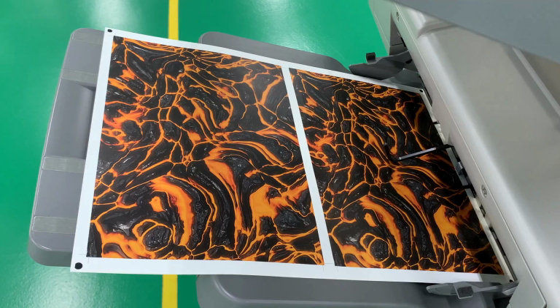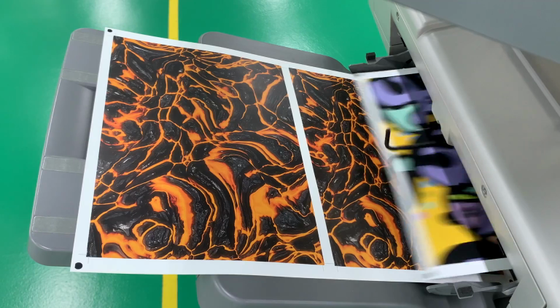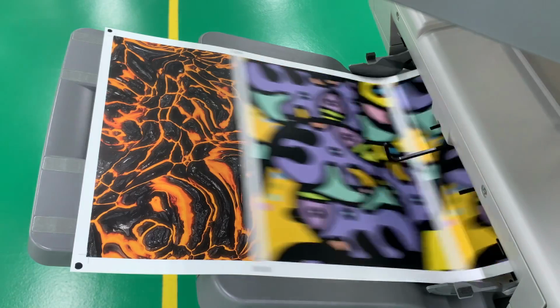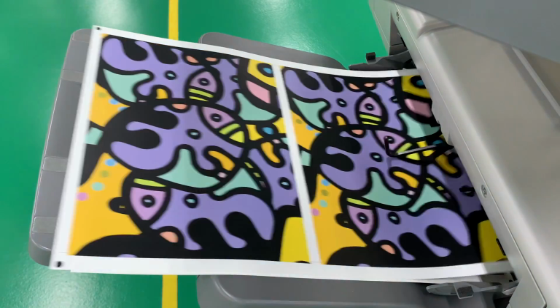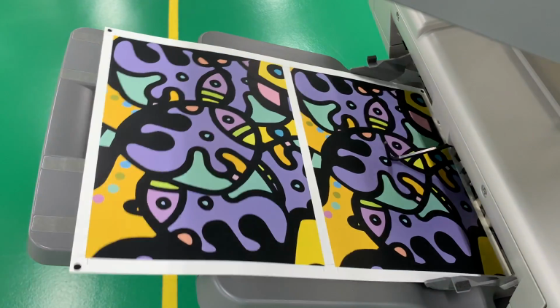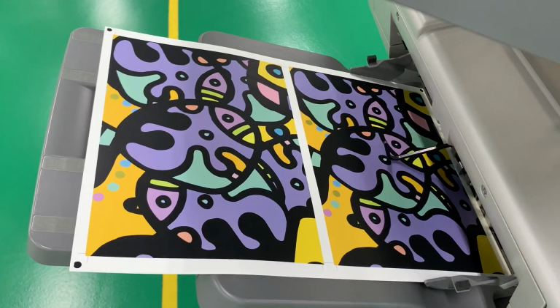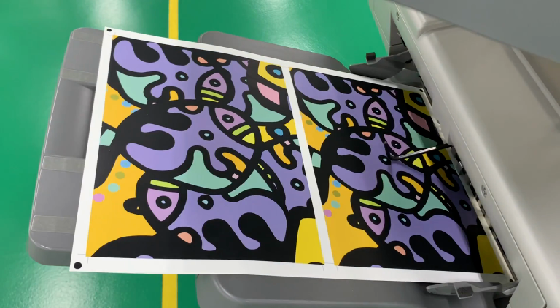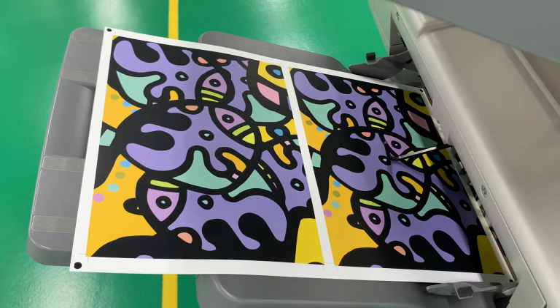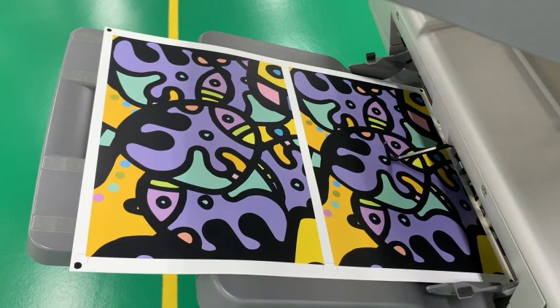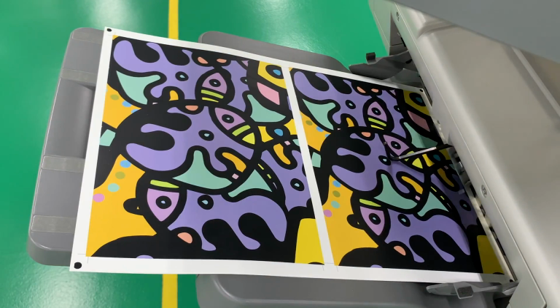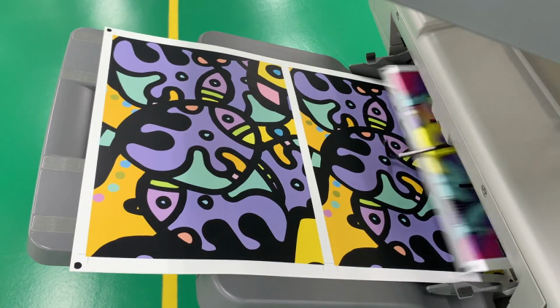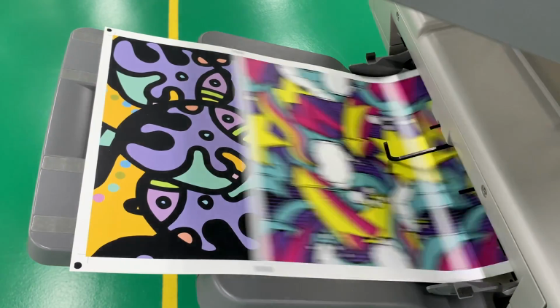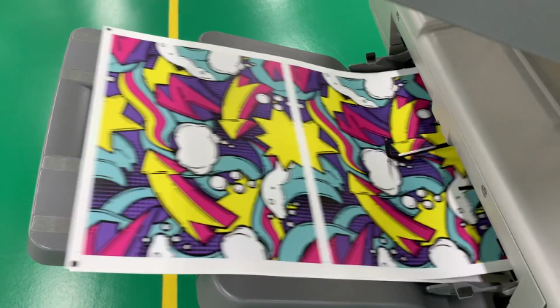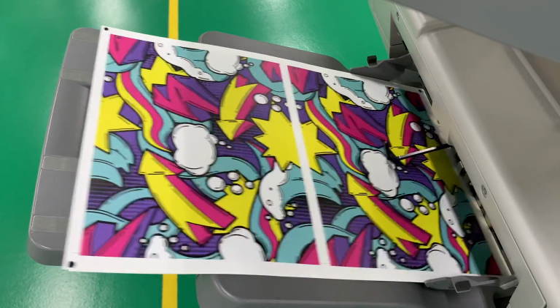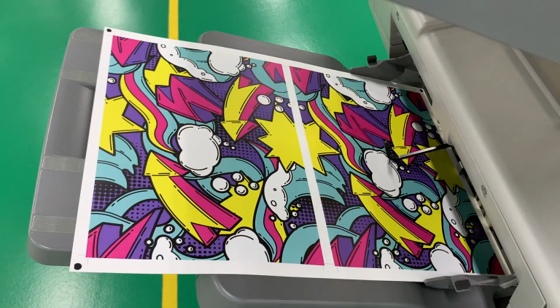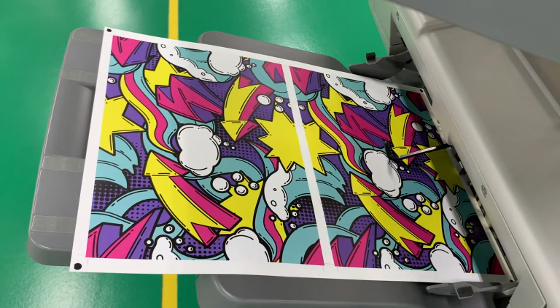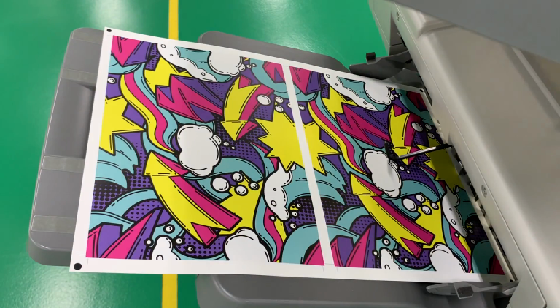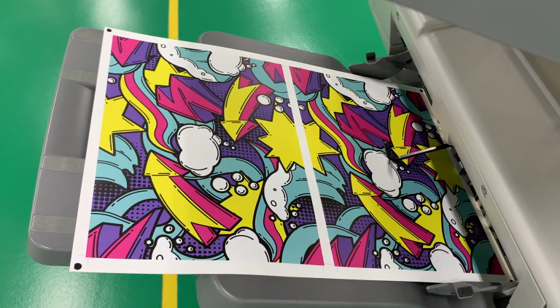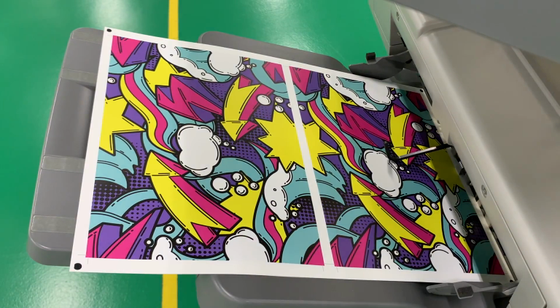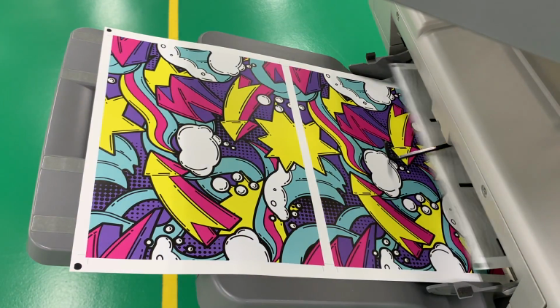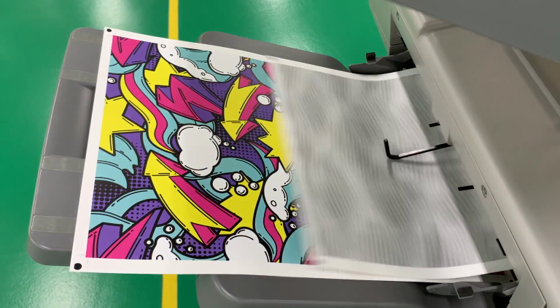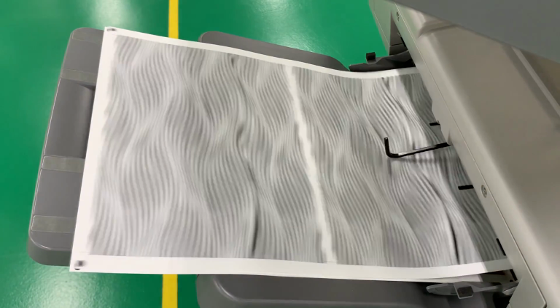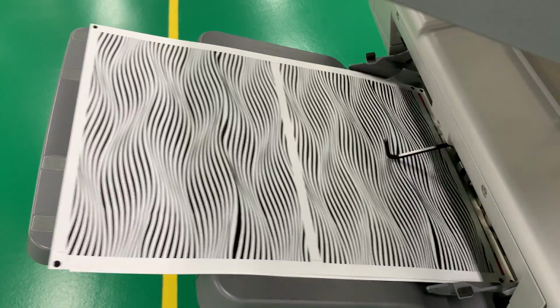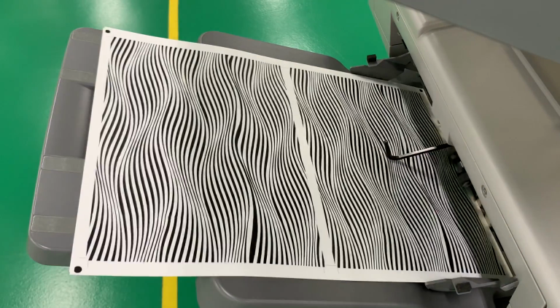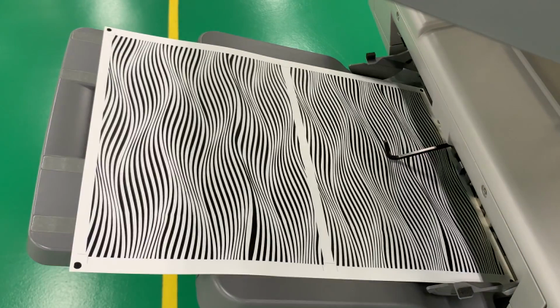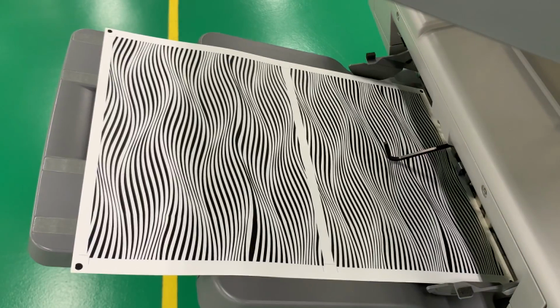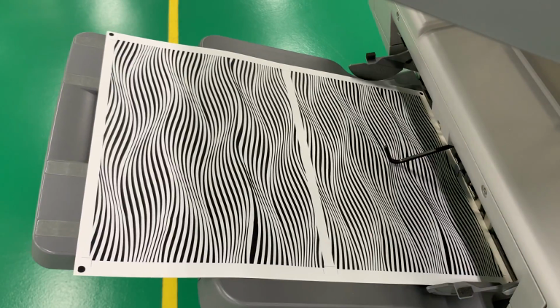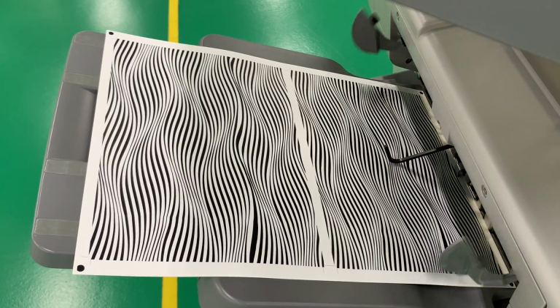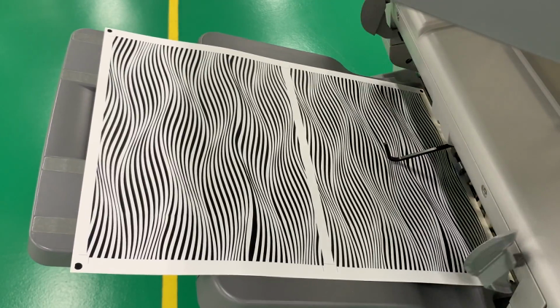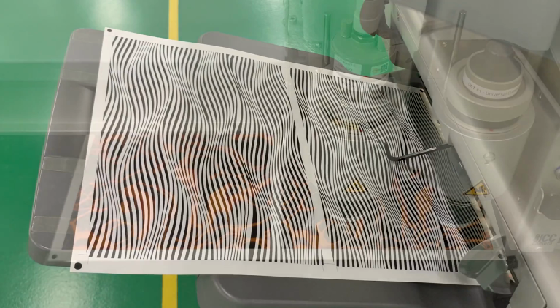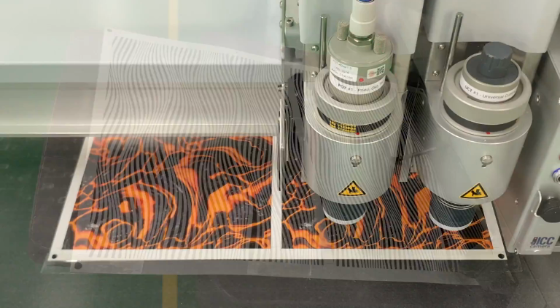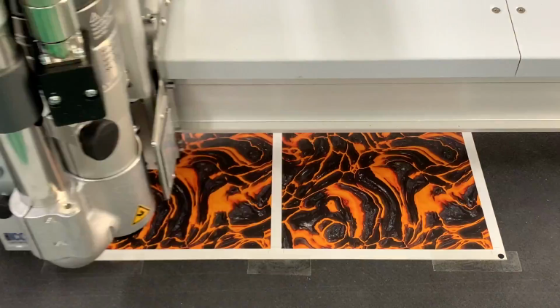Once the prints are done, we'll then bring it over to the Zune G3 digital cutter to cut out the lampshades.